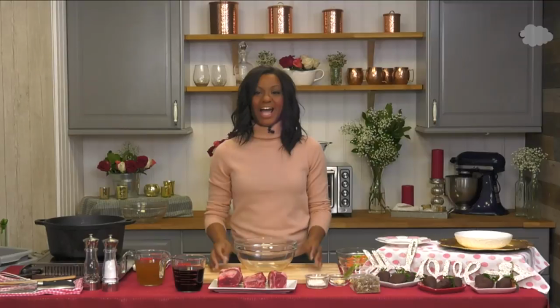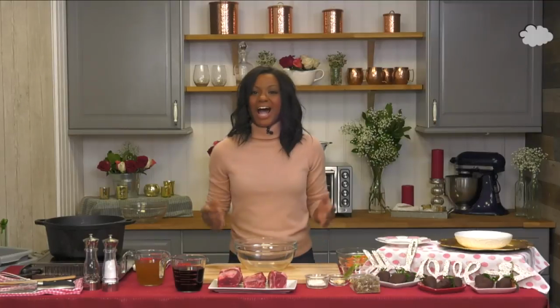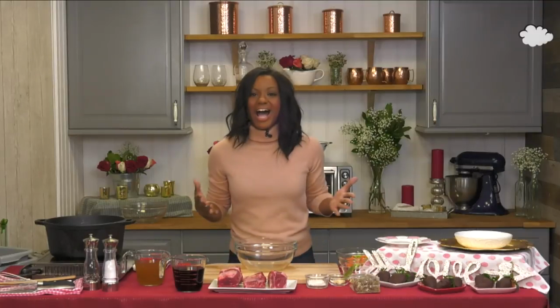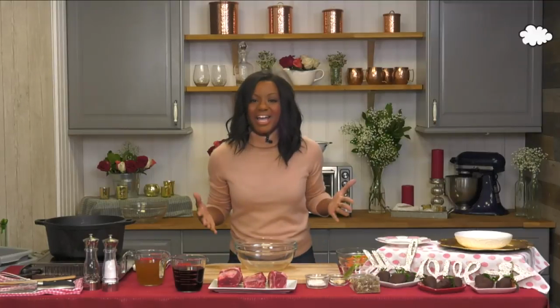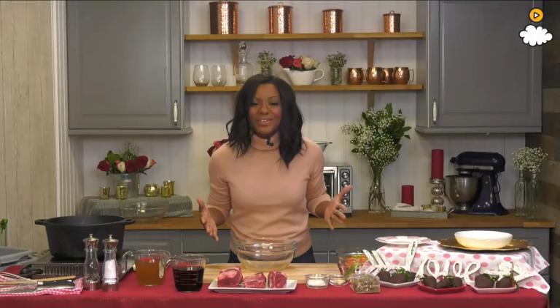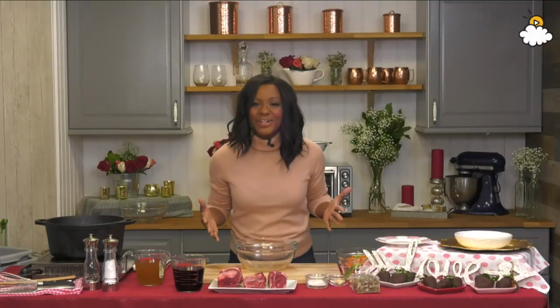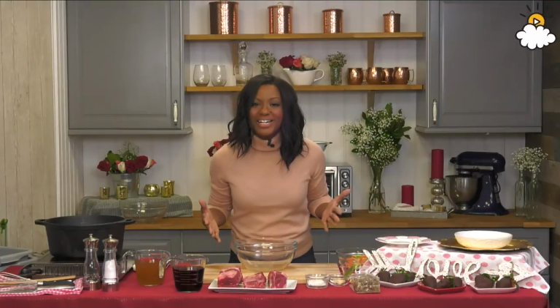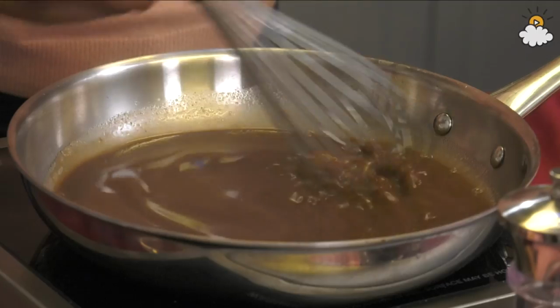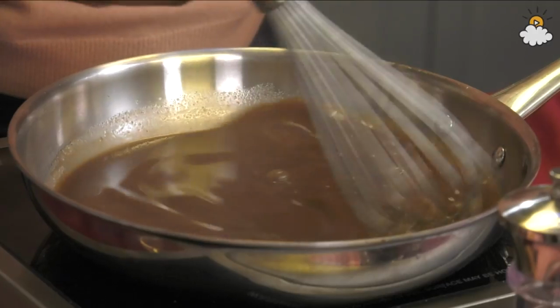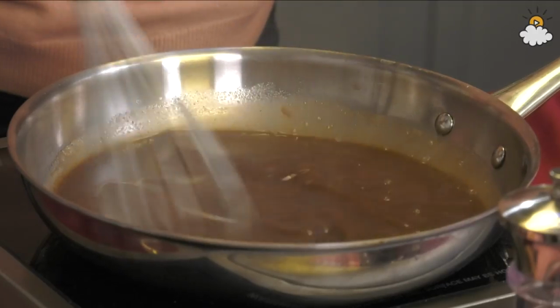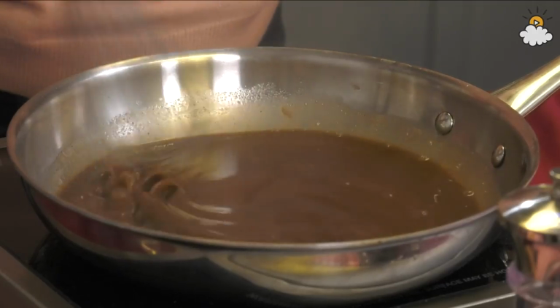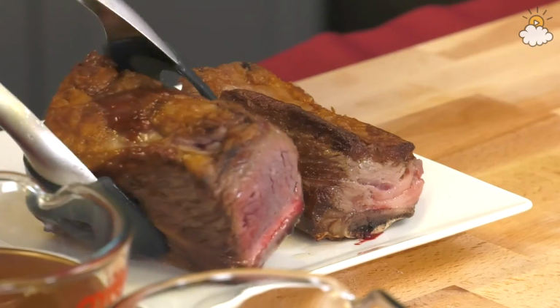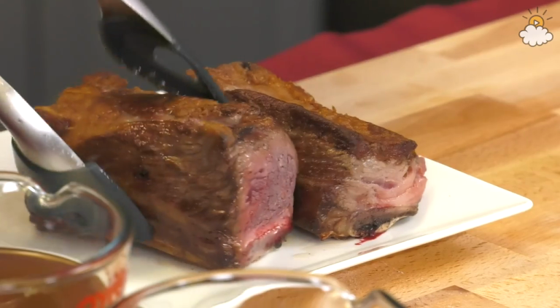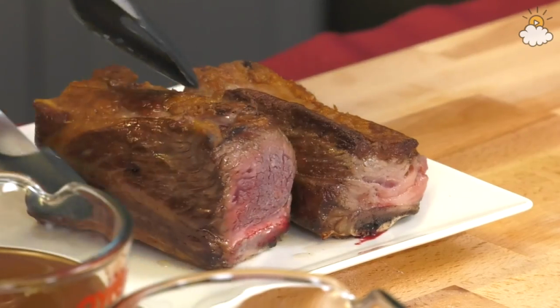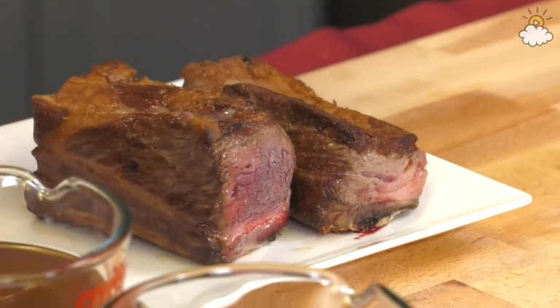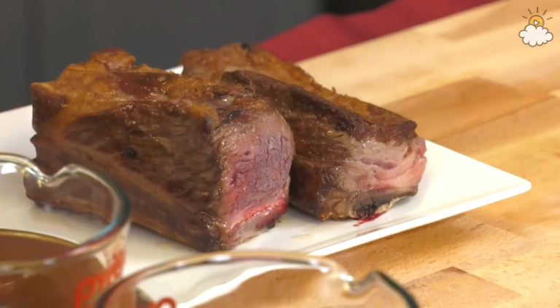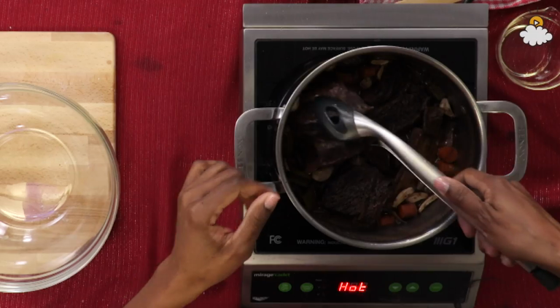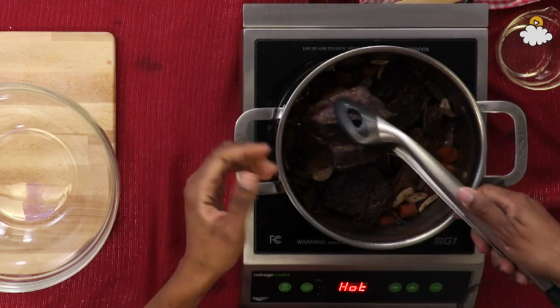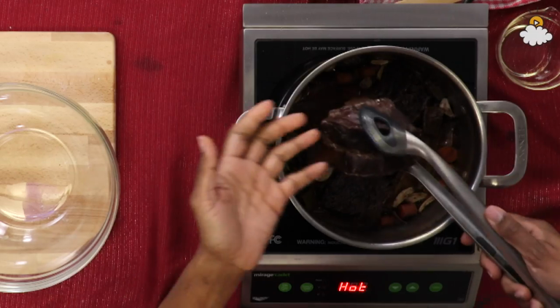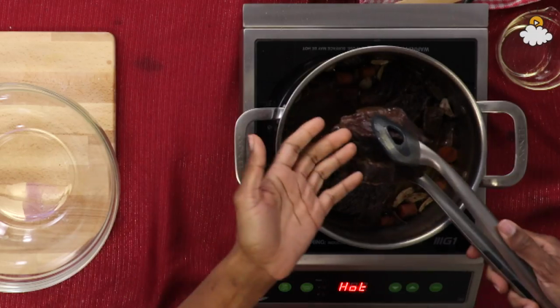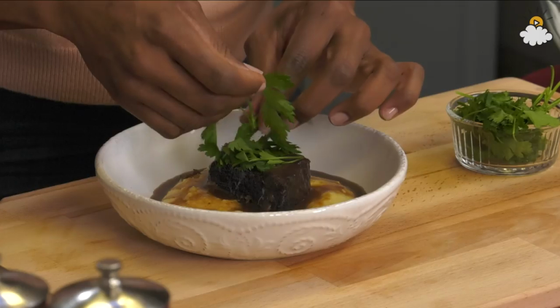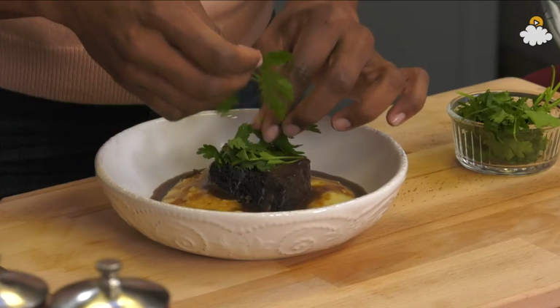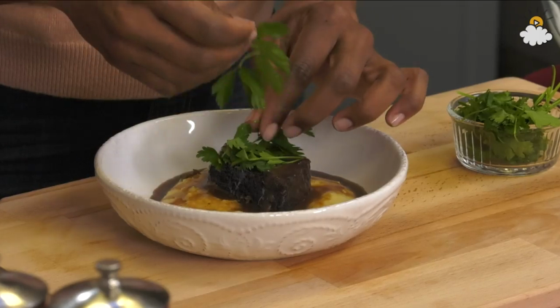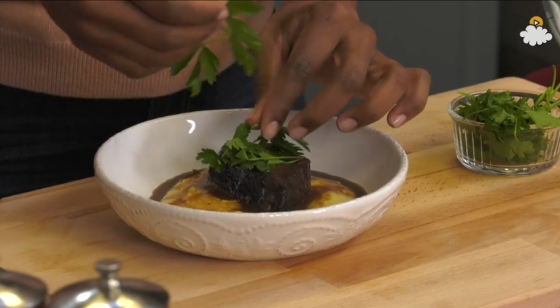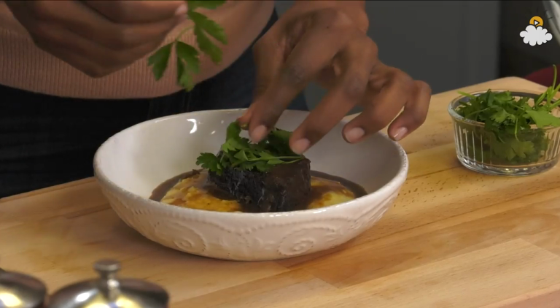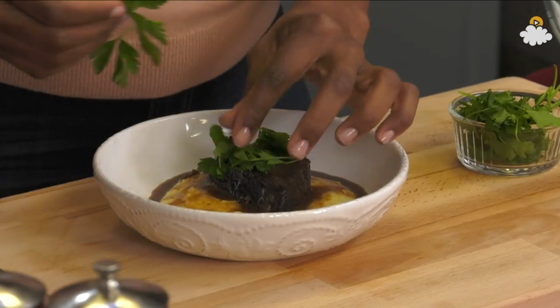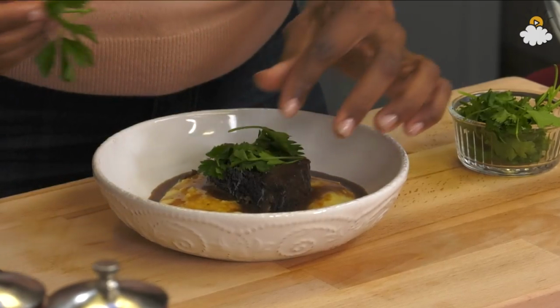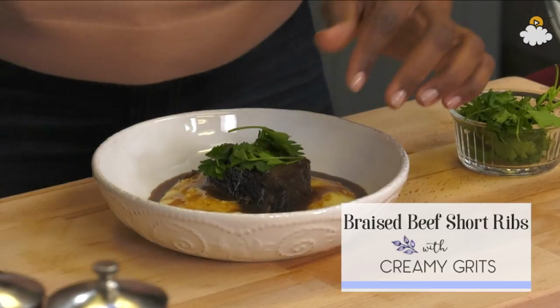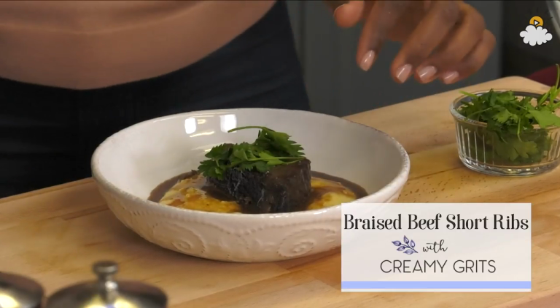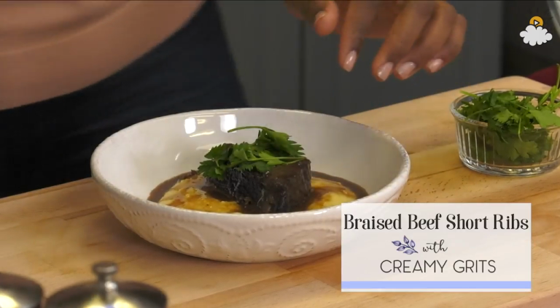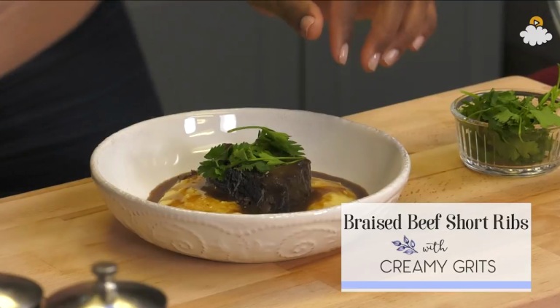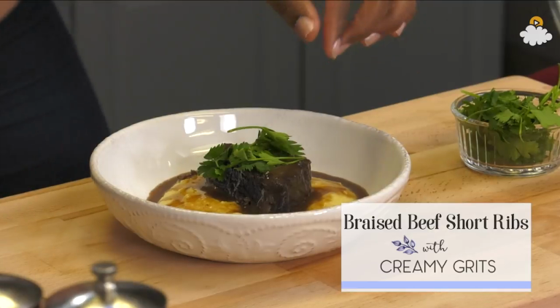Hi everyone, let's get started. We're making braised beef short ribs with creamy grits.